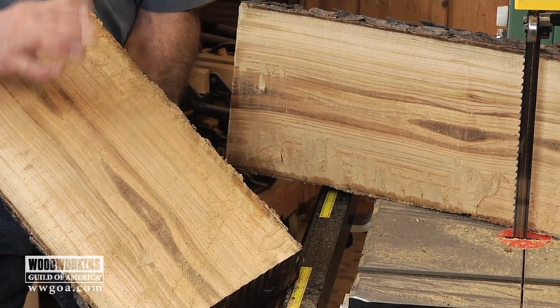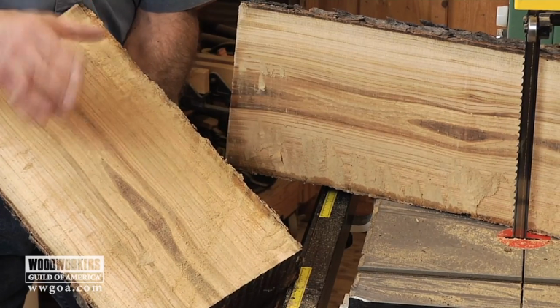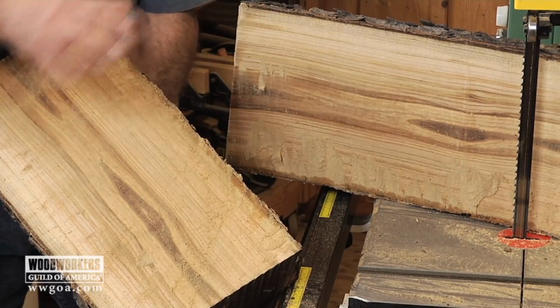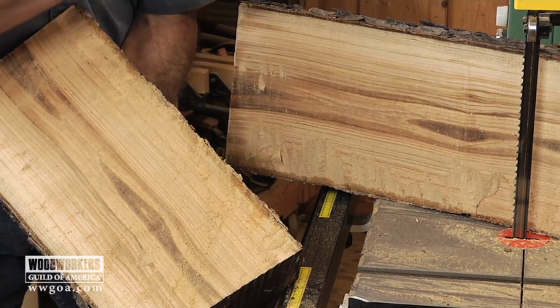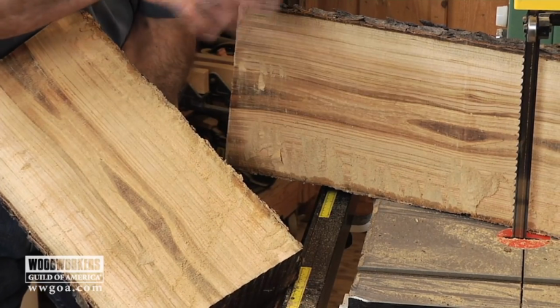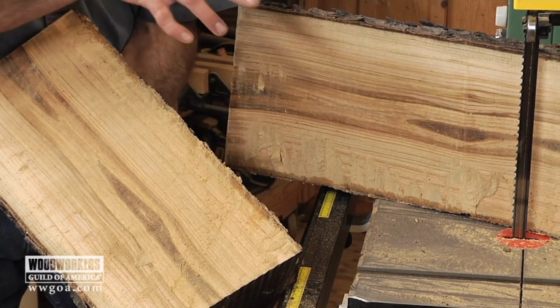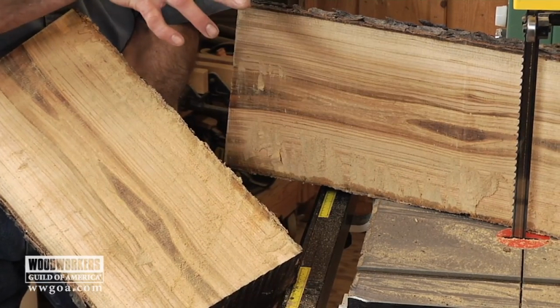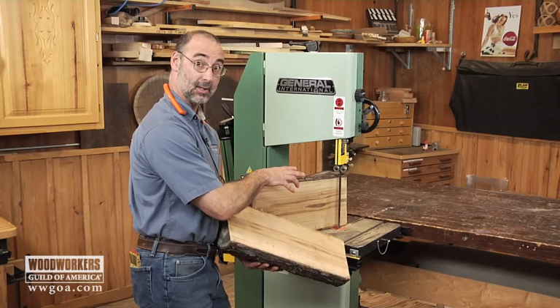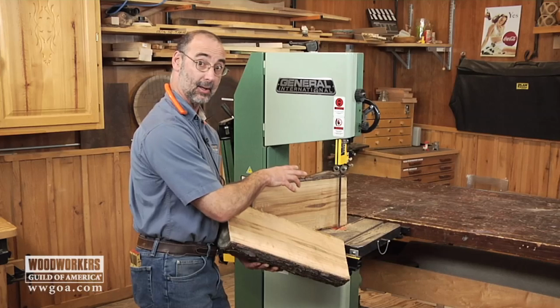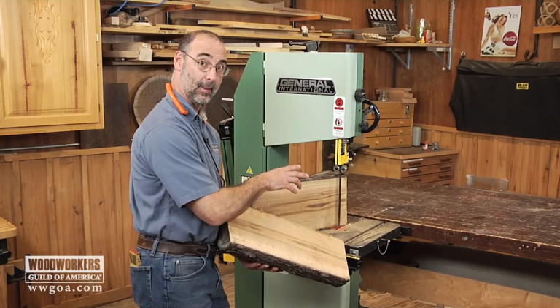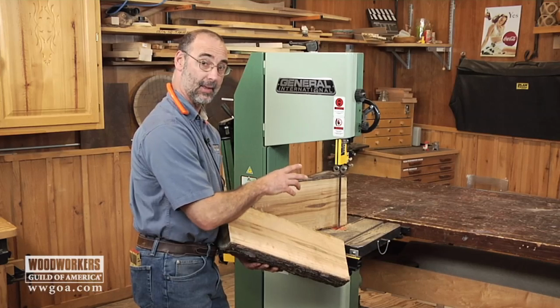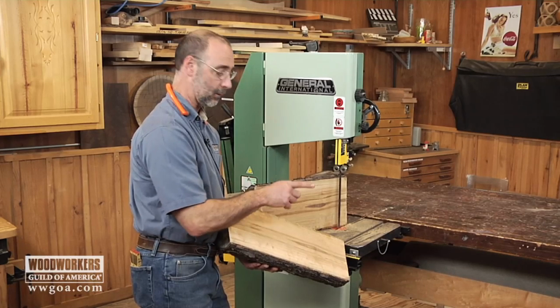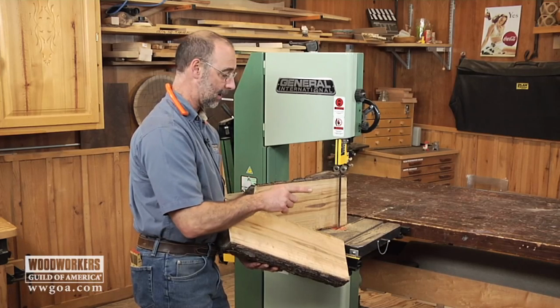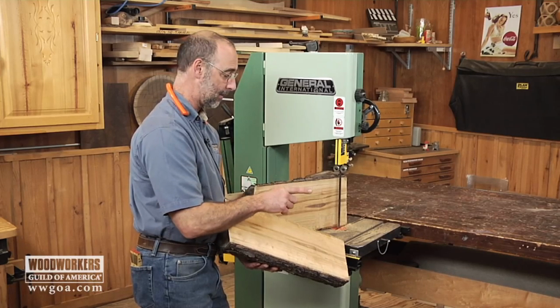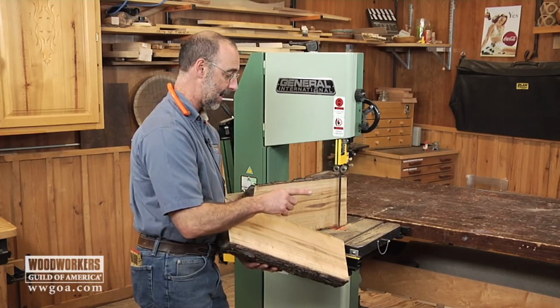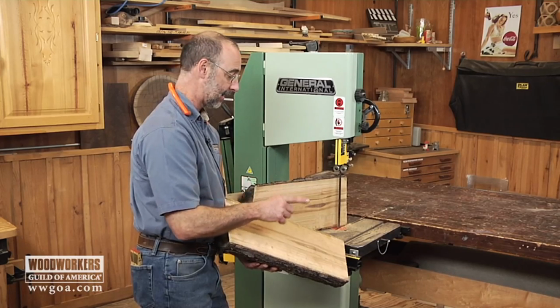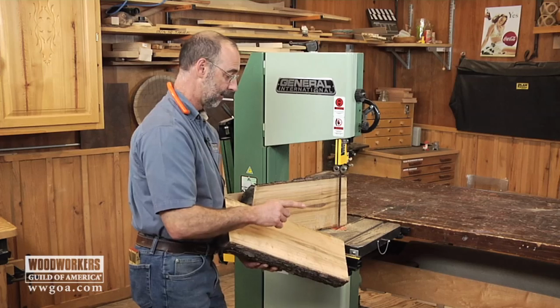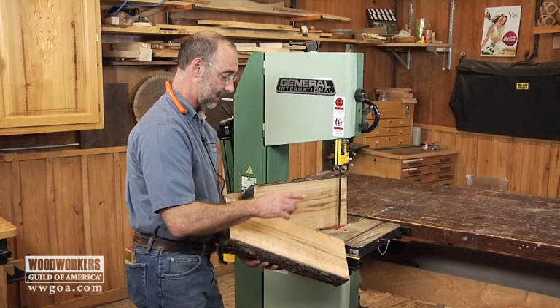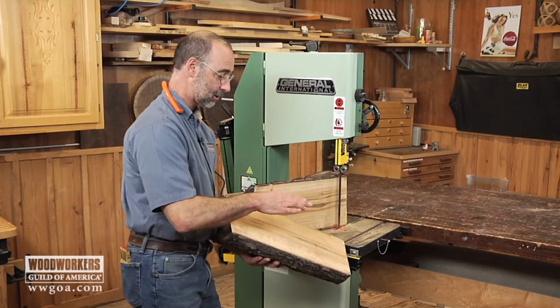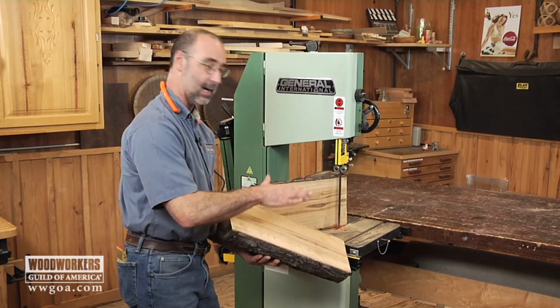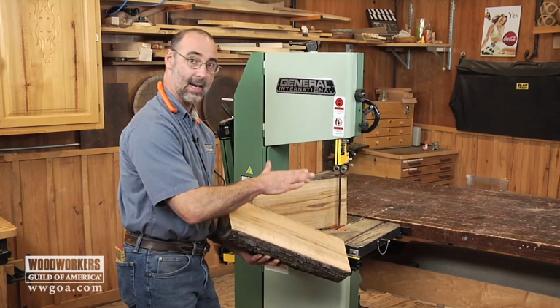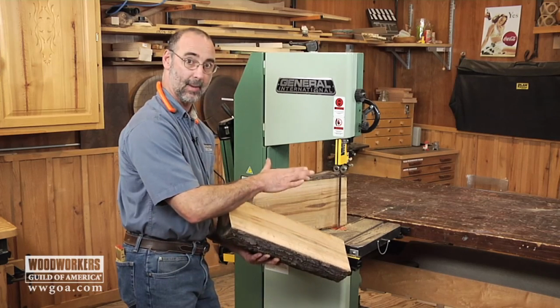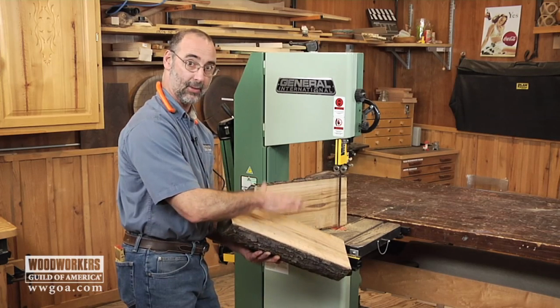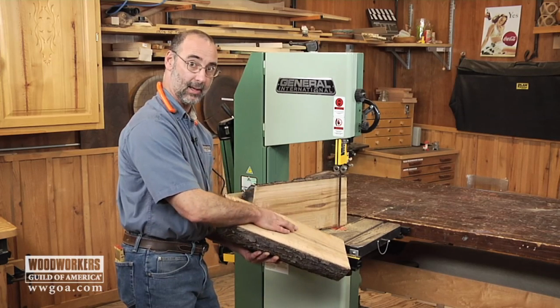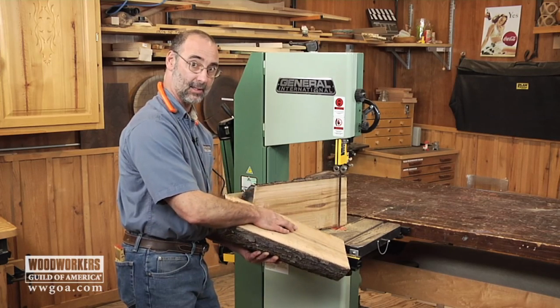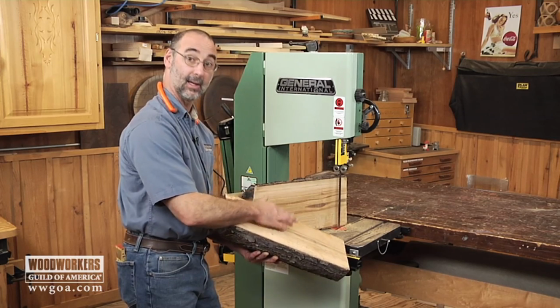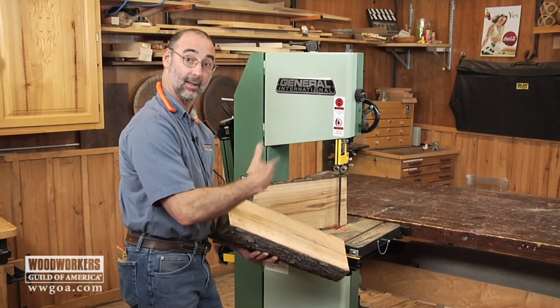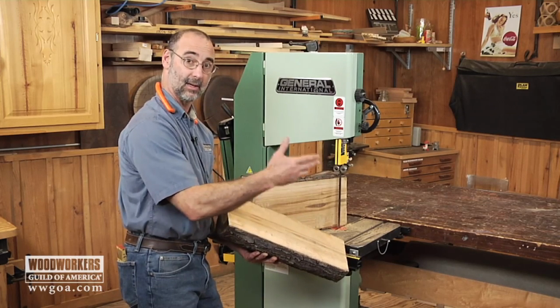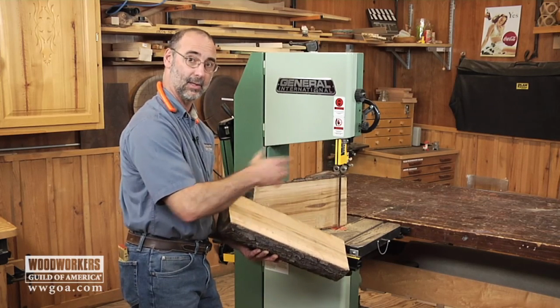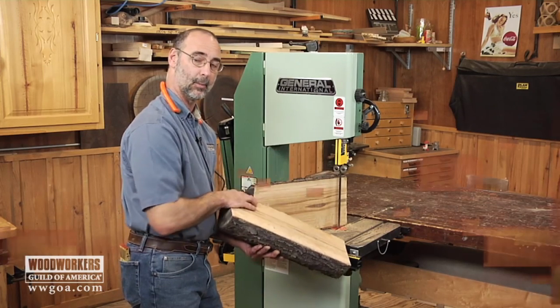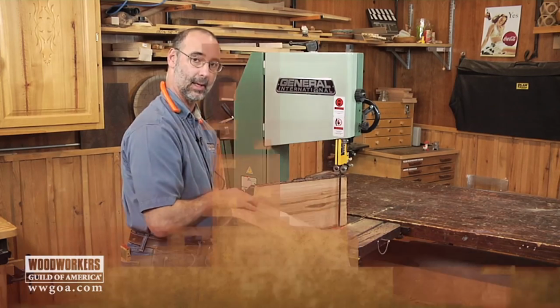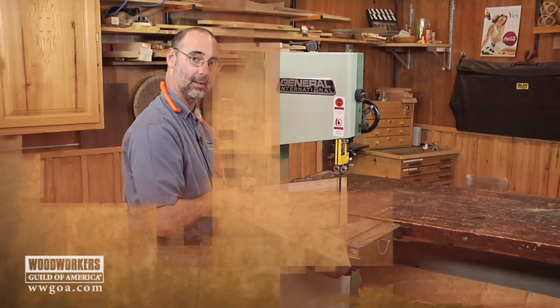Now I'm going to change my setup just a little bit, and when we come back I'll show you how to make this into individual planks.